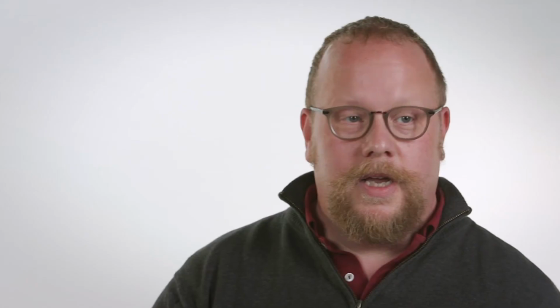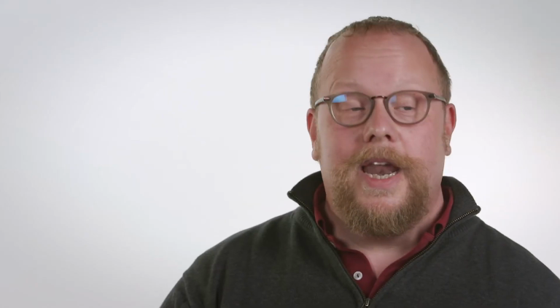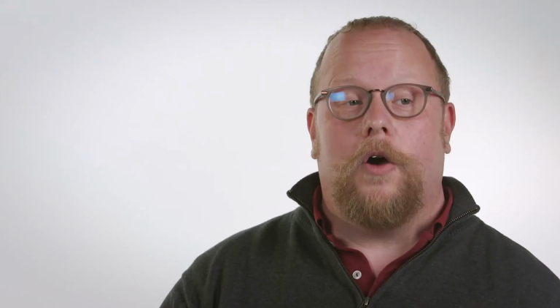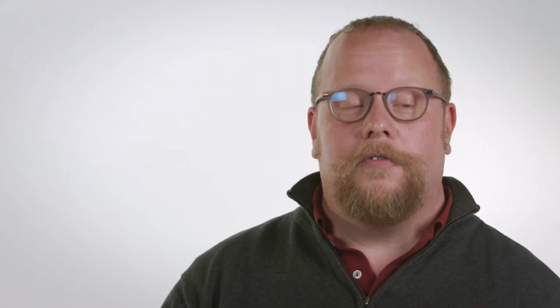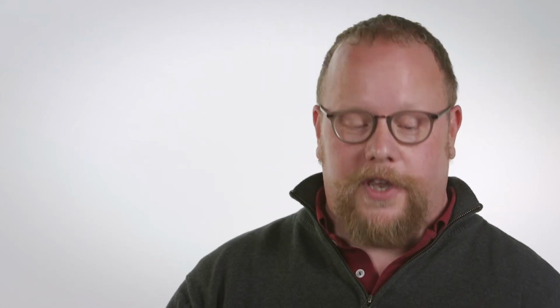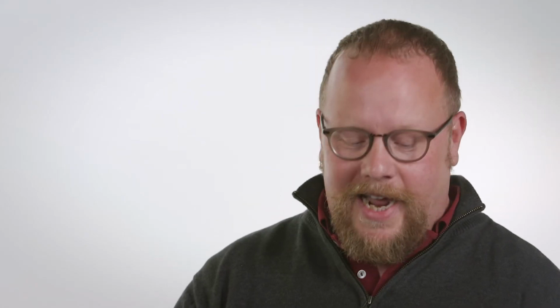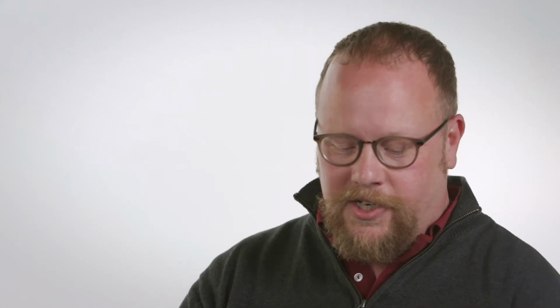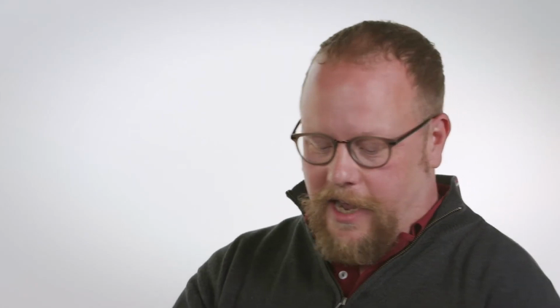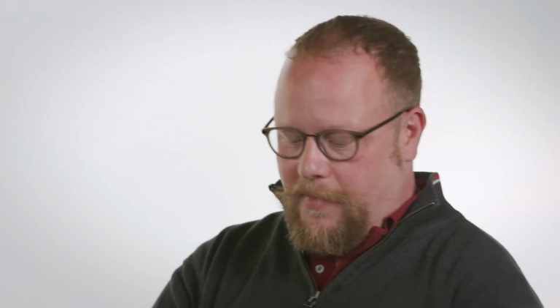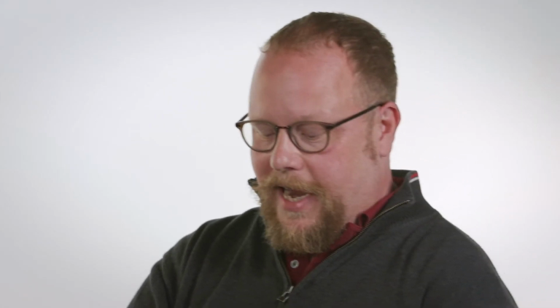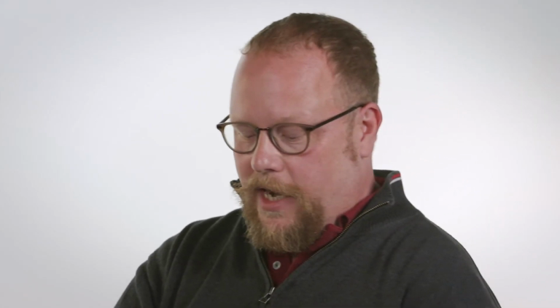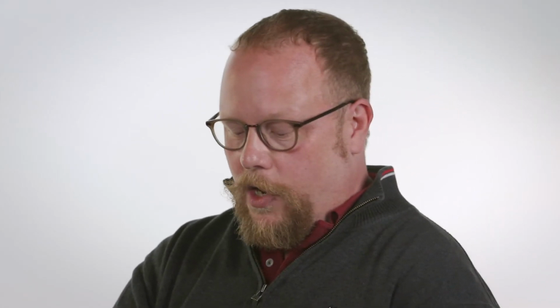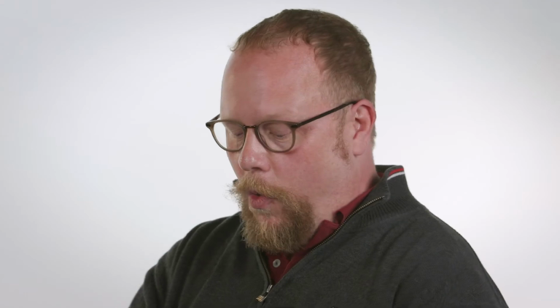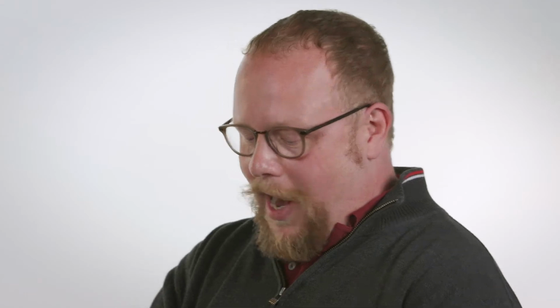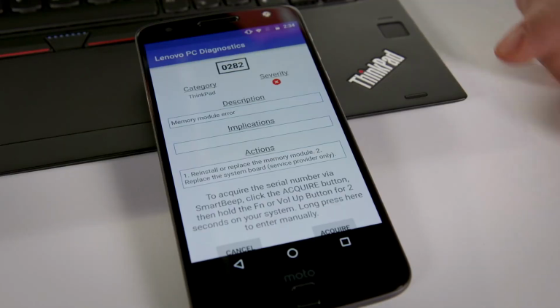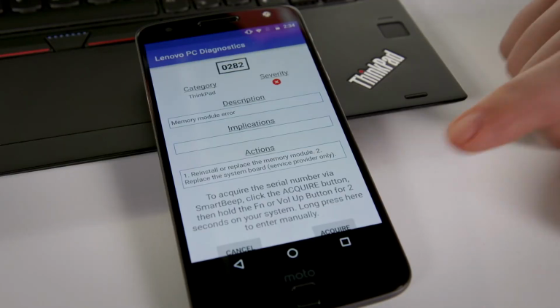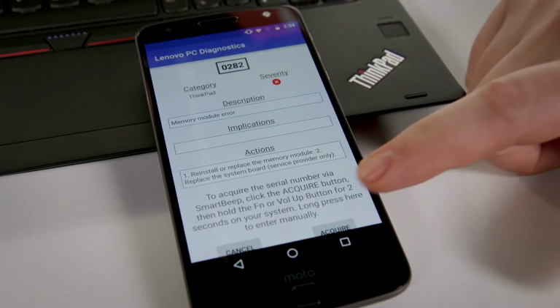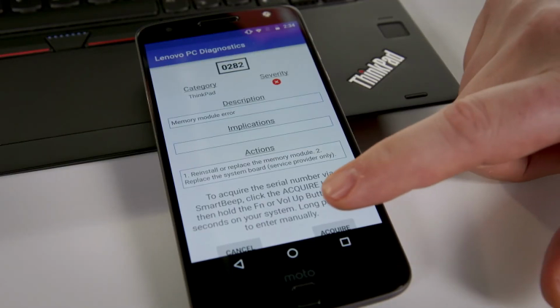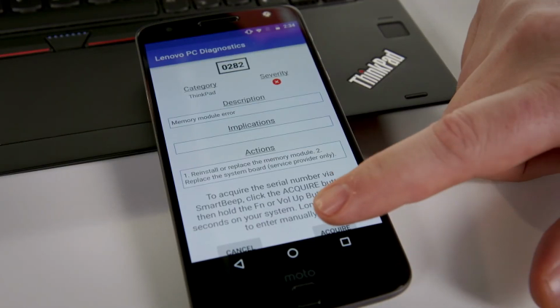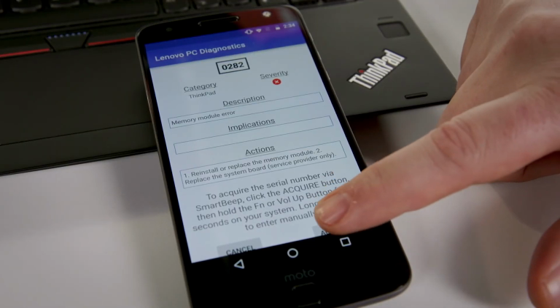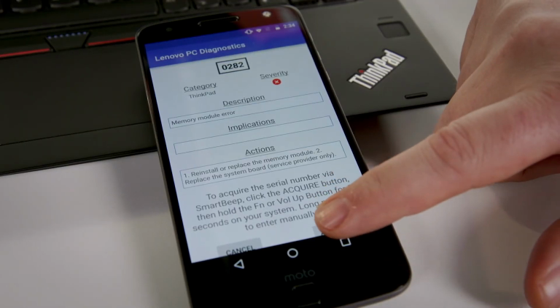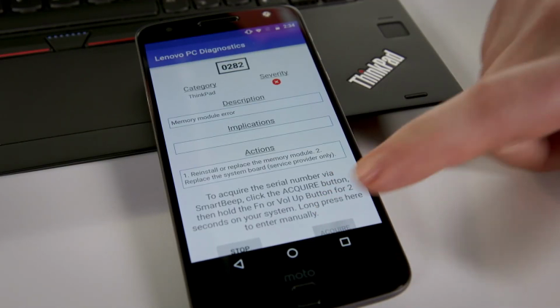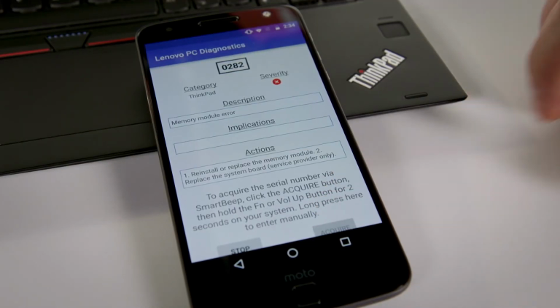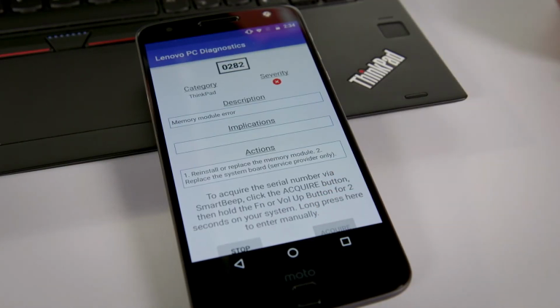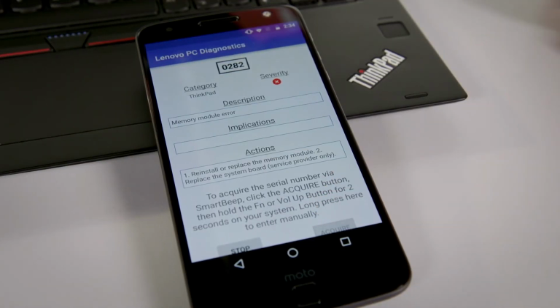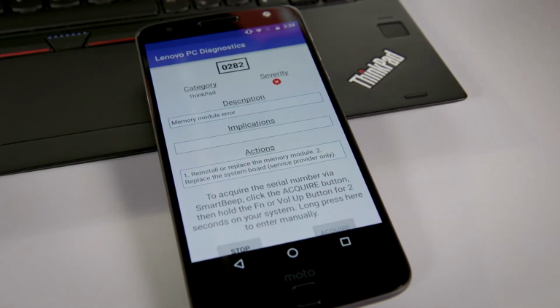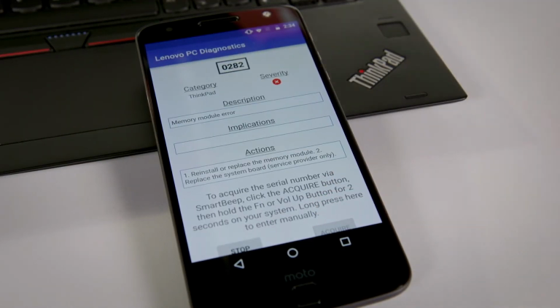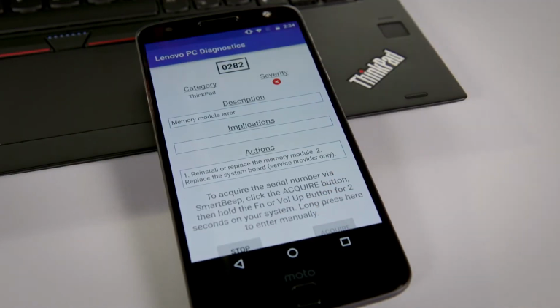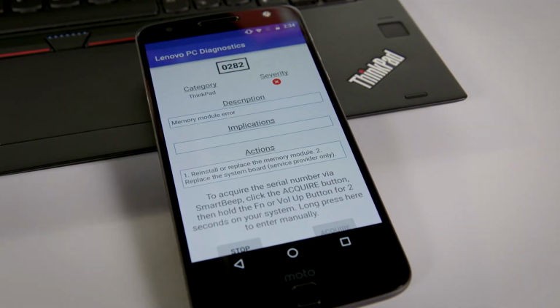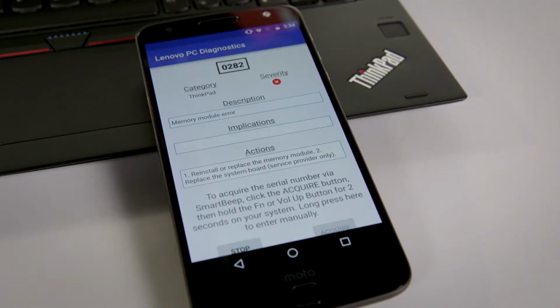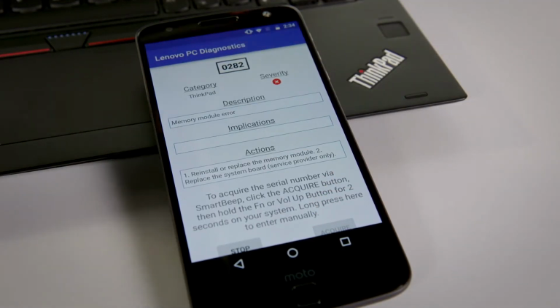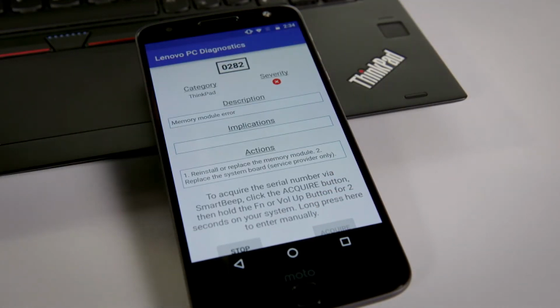For the next step, I hit Acquire and hold down the function button for two seconds.